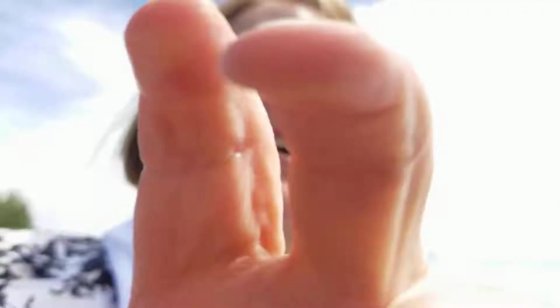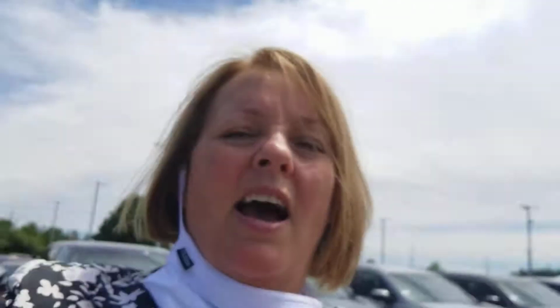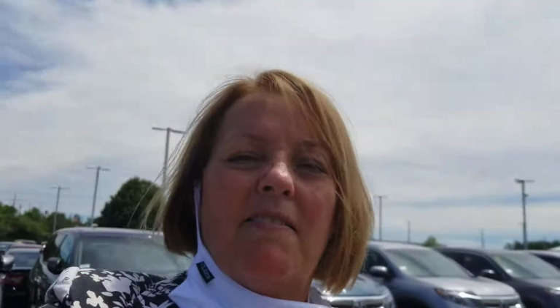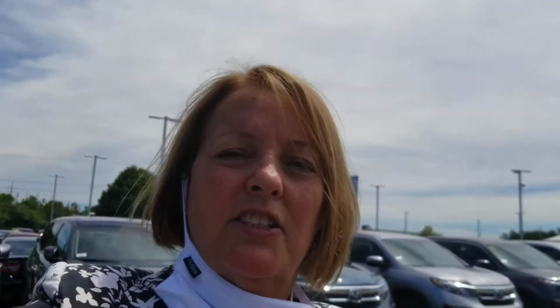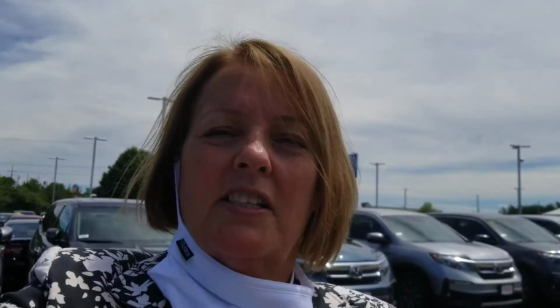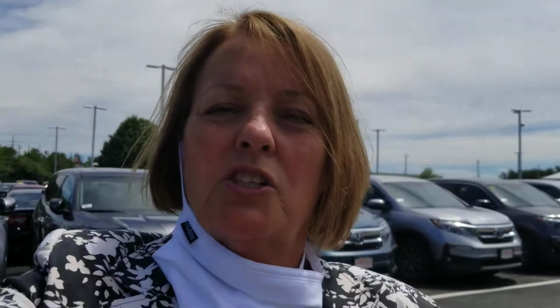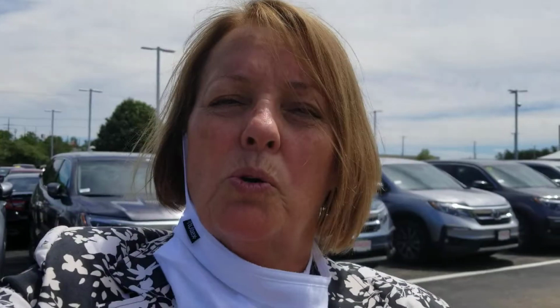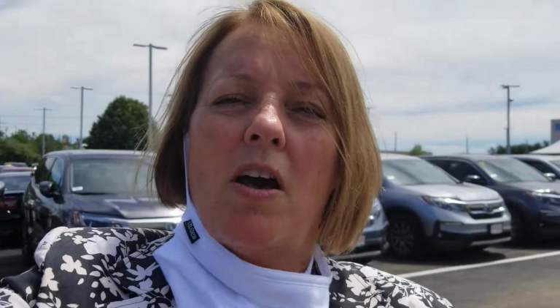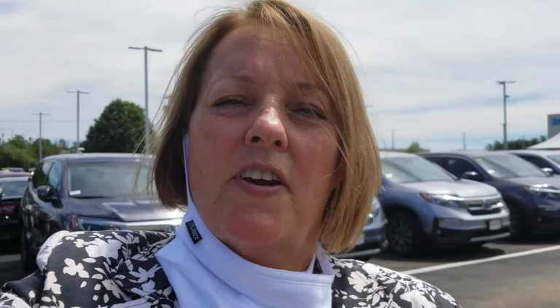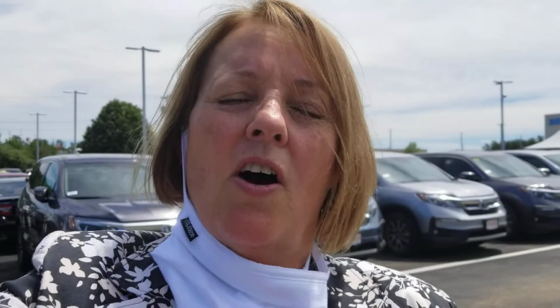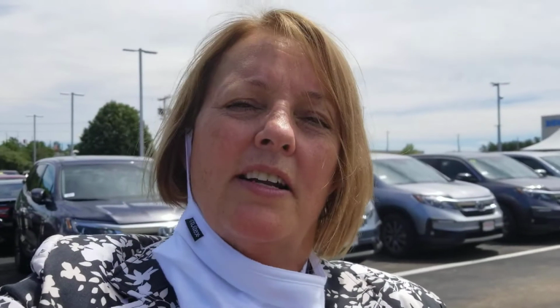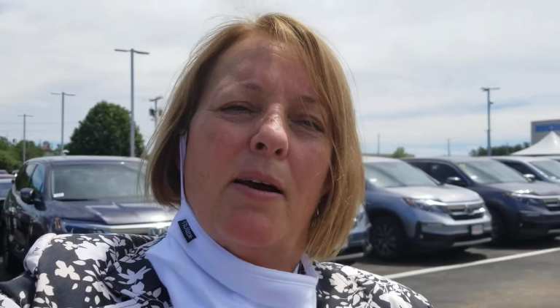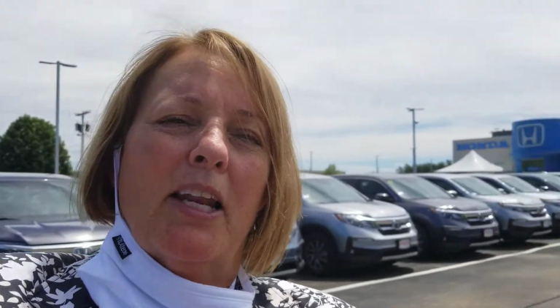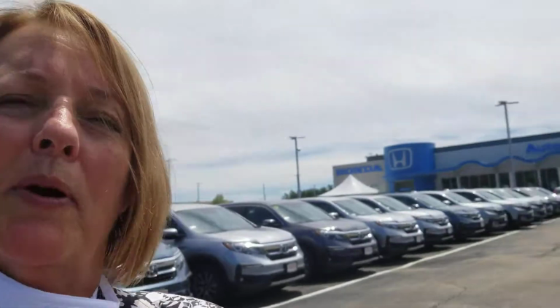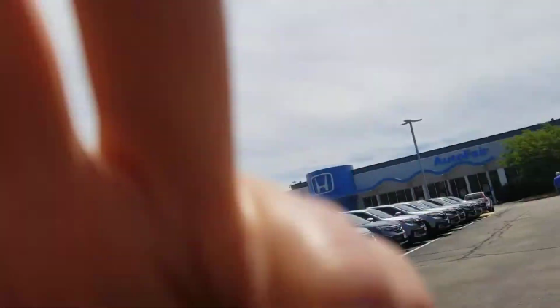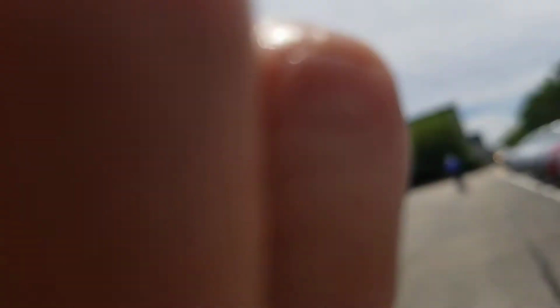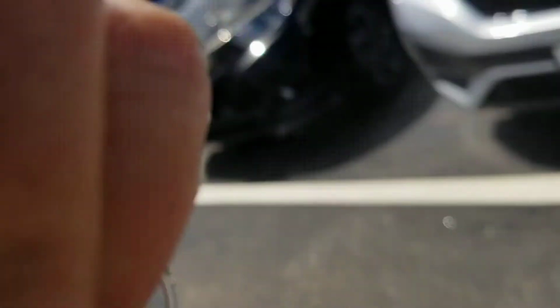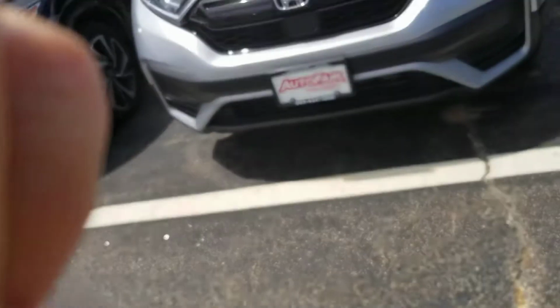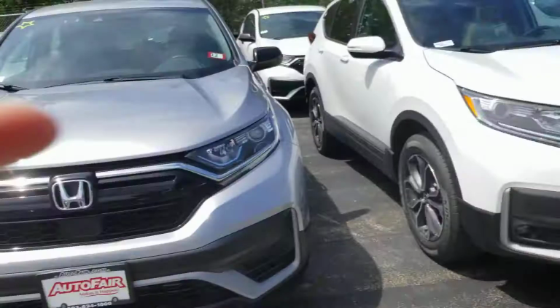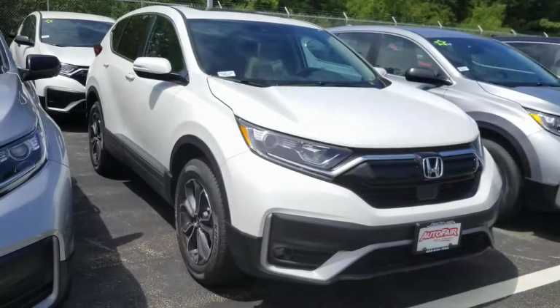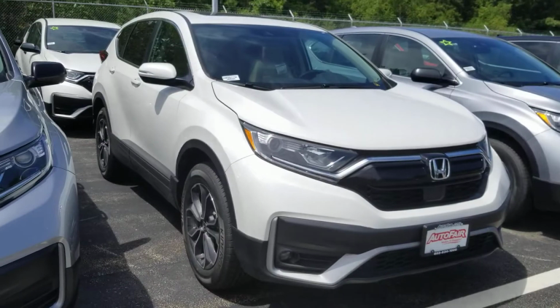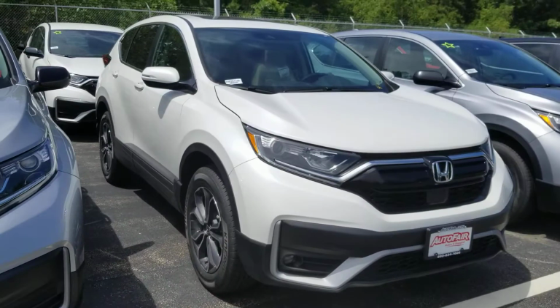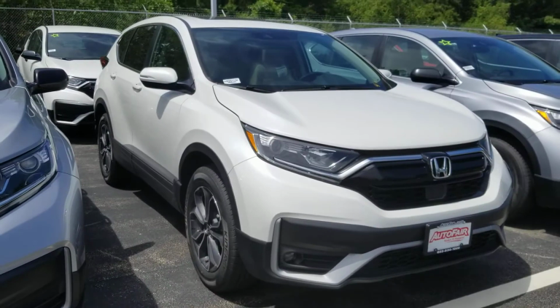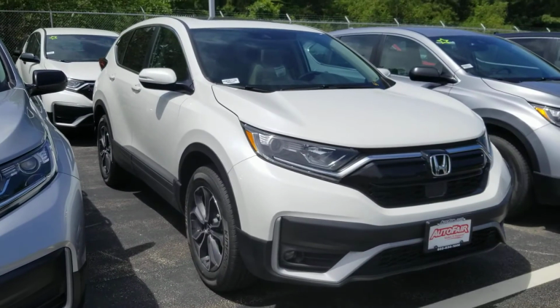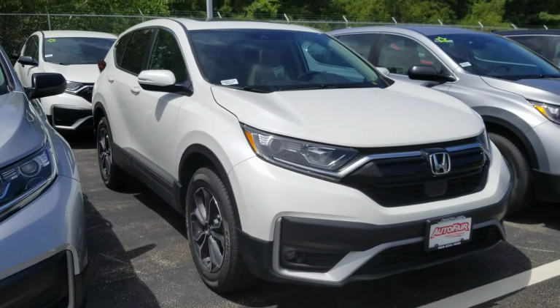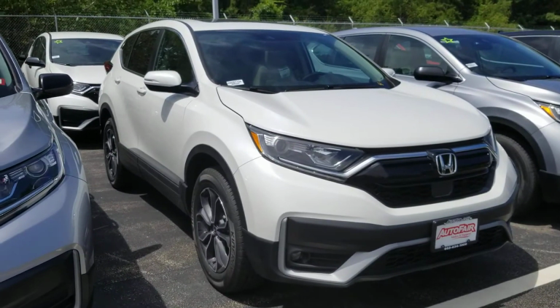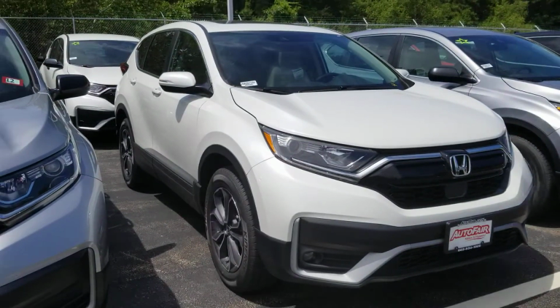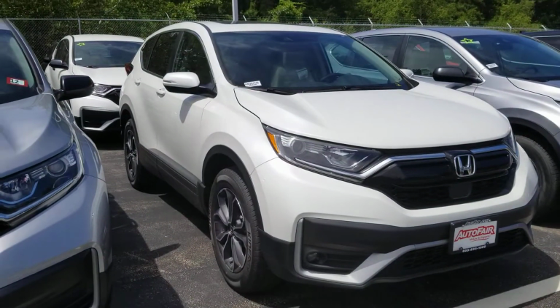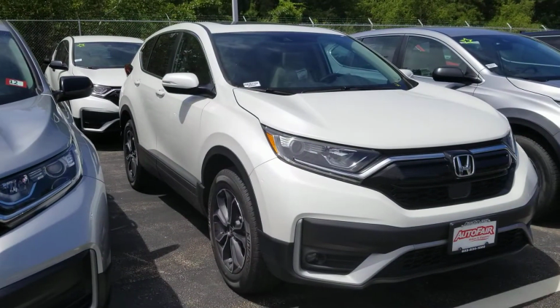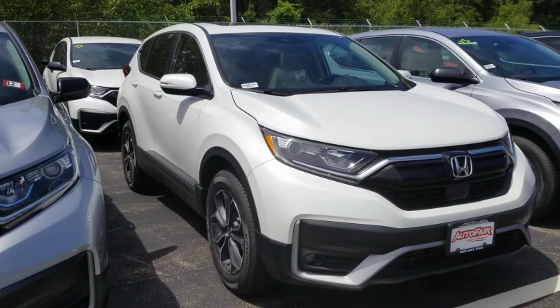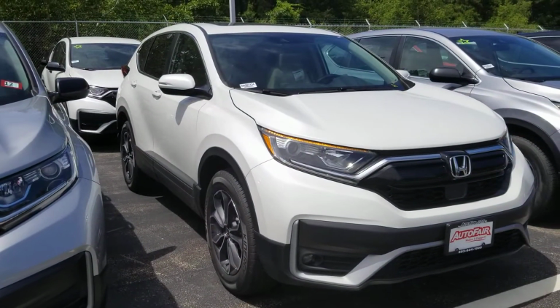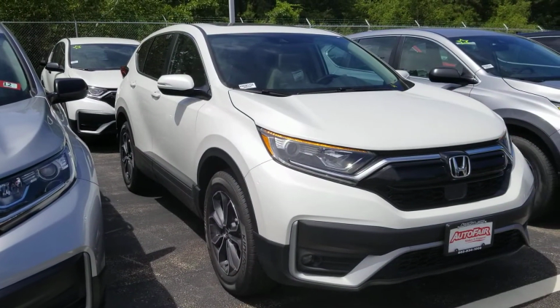Hi Rachel, this is Sue from Autofield Honda. I'm making a quick video of this 2020 Honda CR-V that you inquired about.